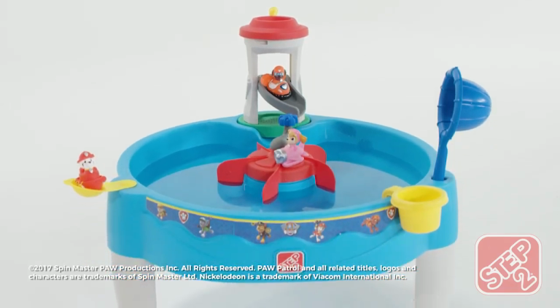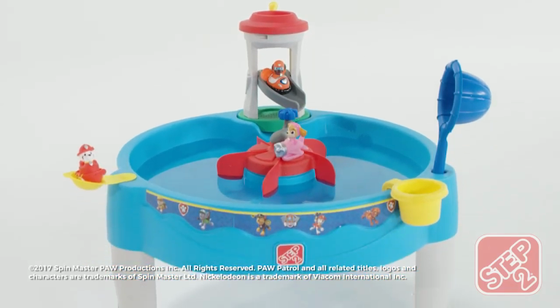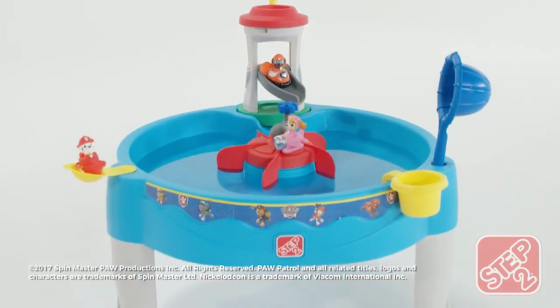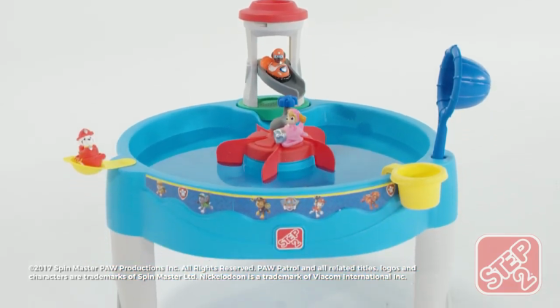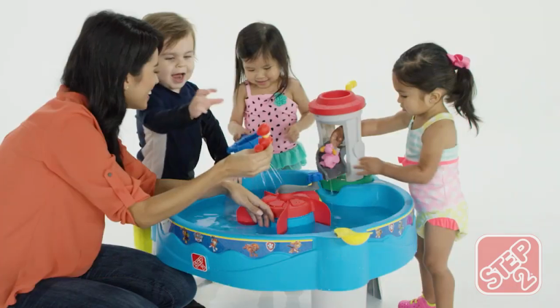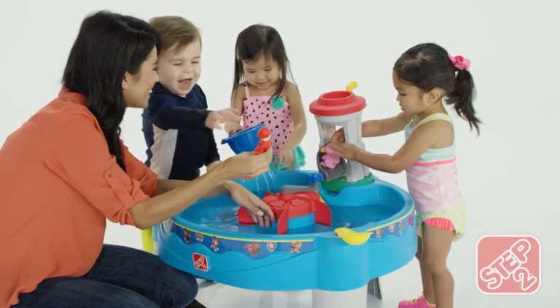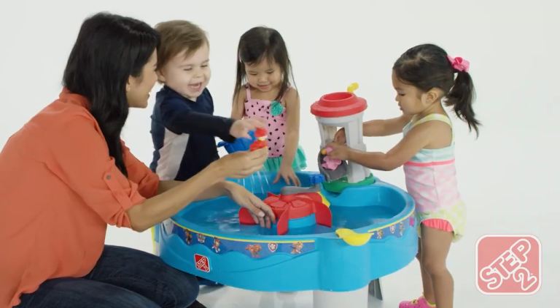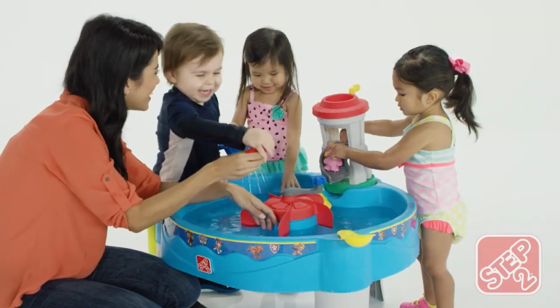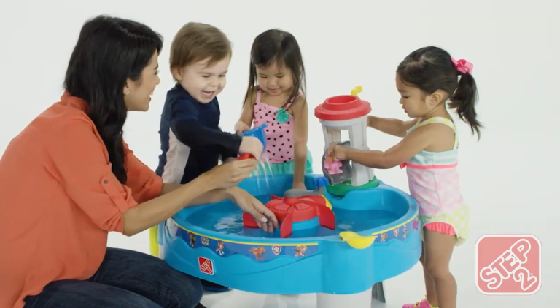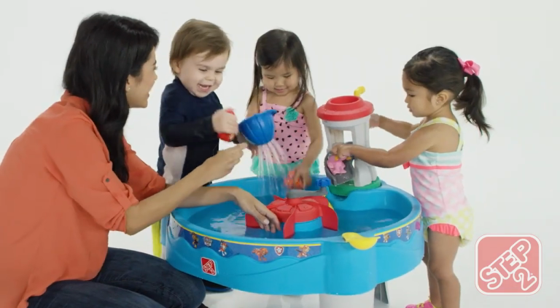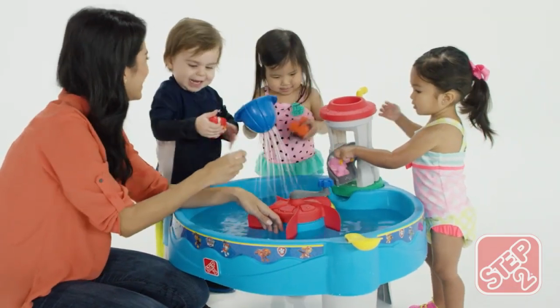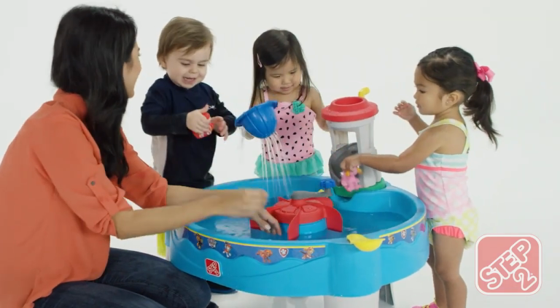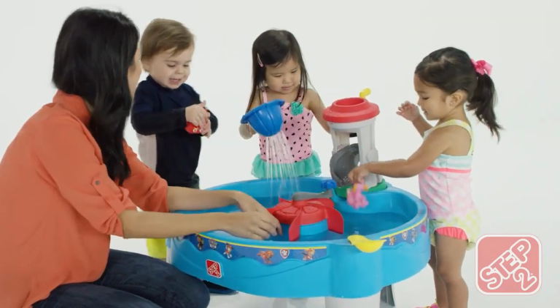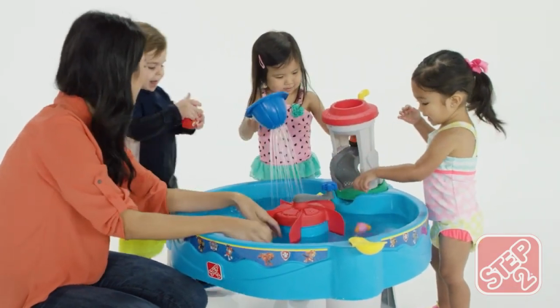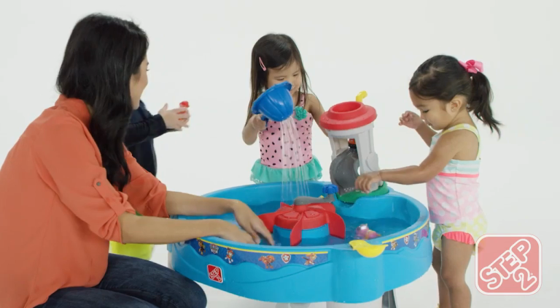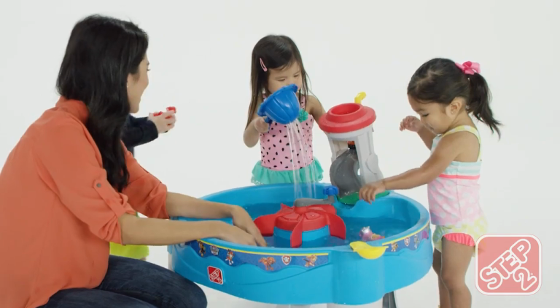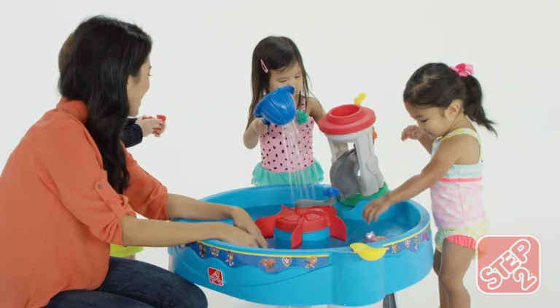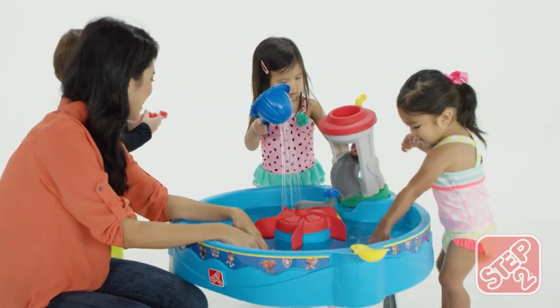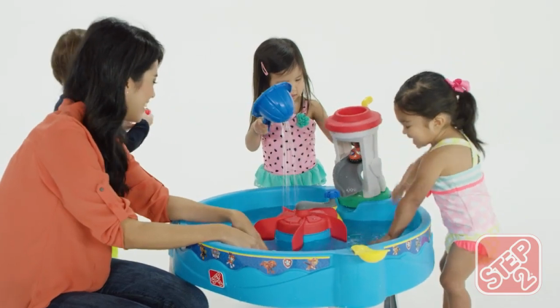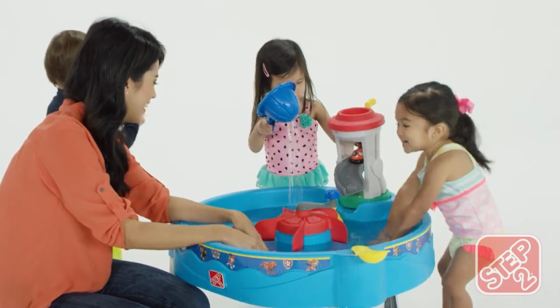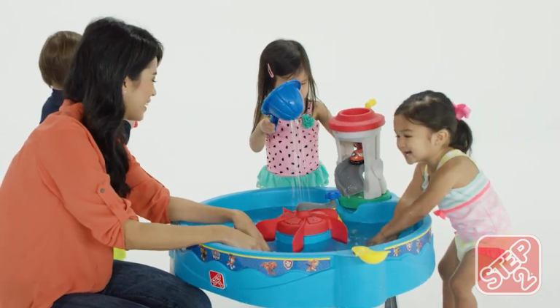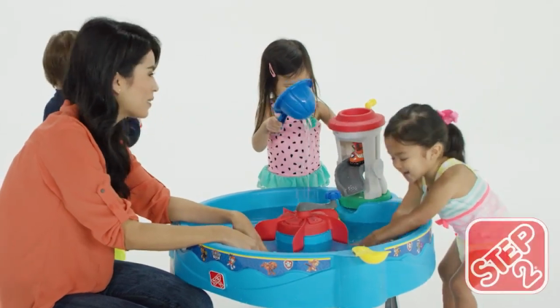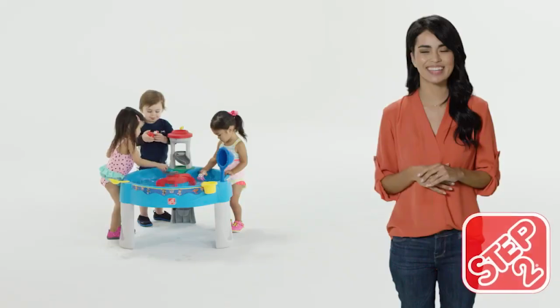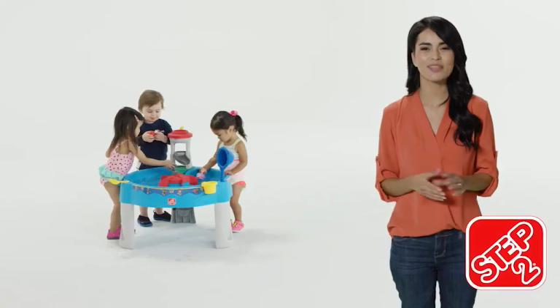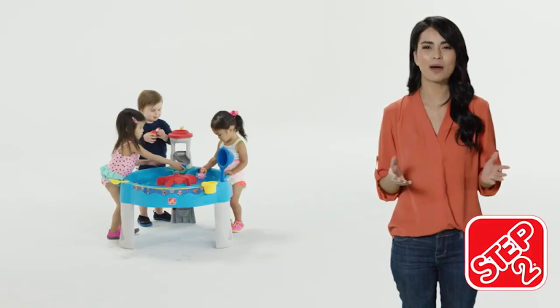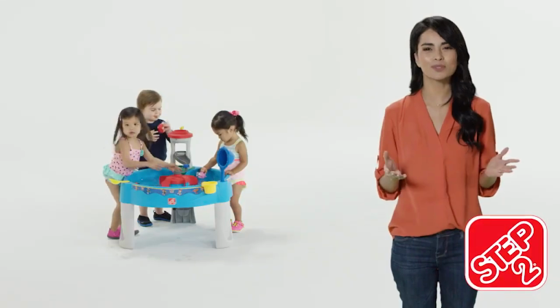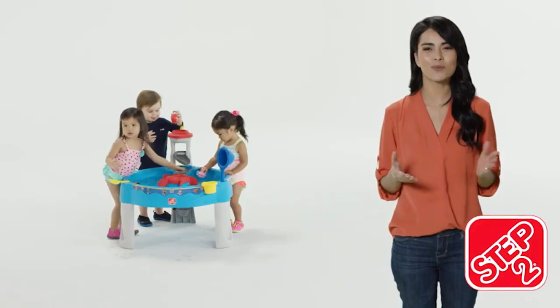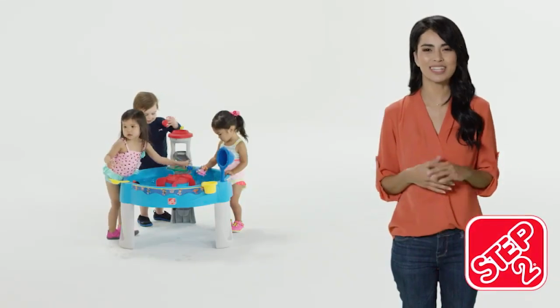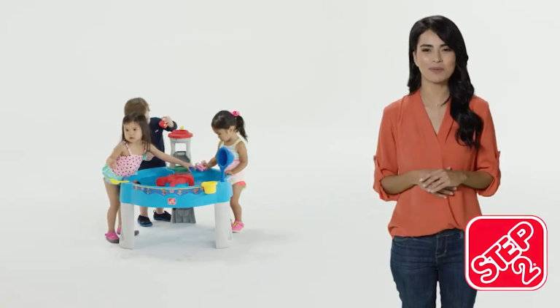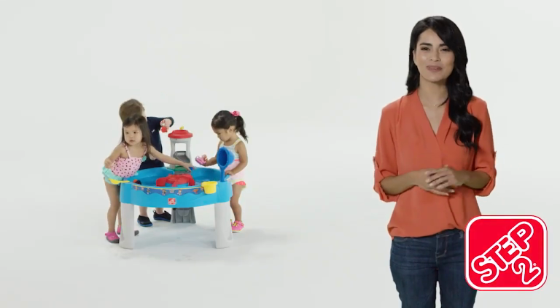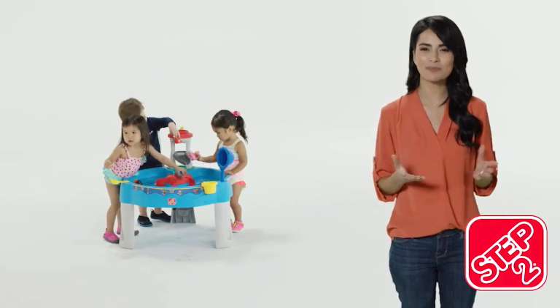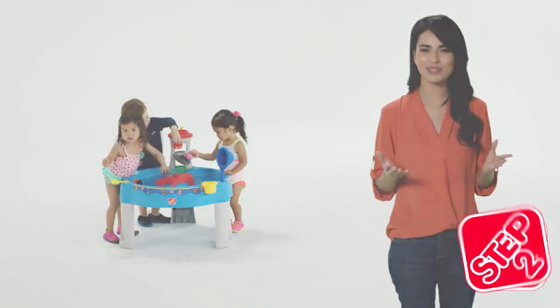Made in the USA with some imported parts, the Paw Patrol Water Table is the best way to play in the waters of Adventure Bay. The Paw Patrol Water Table by Step 2.